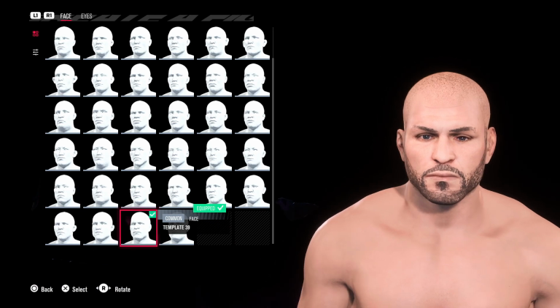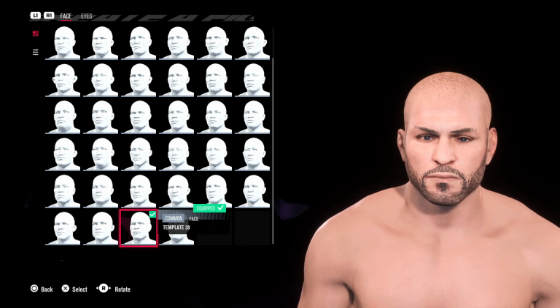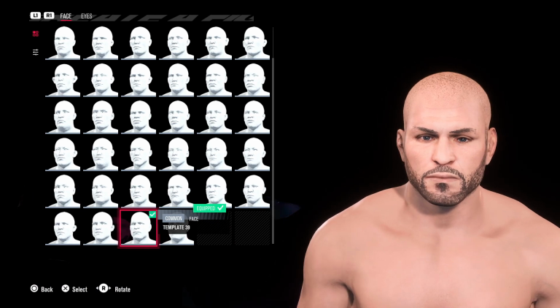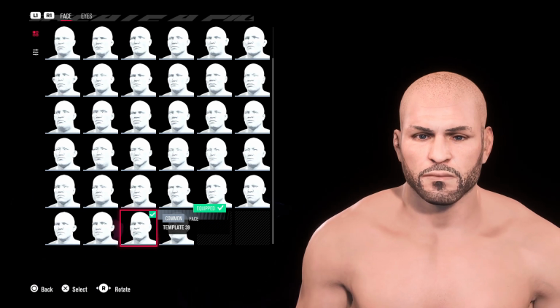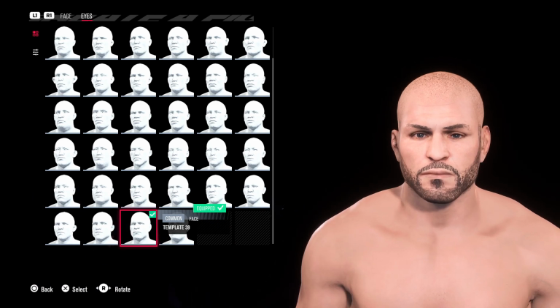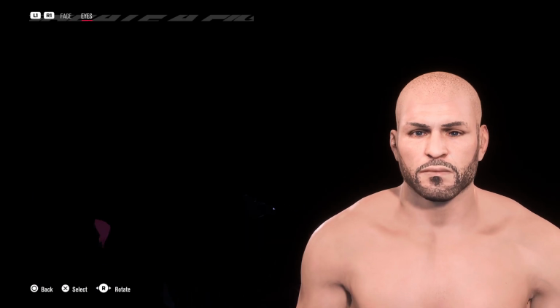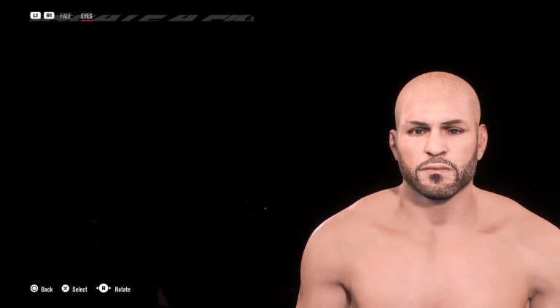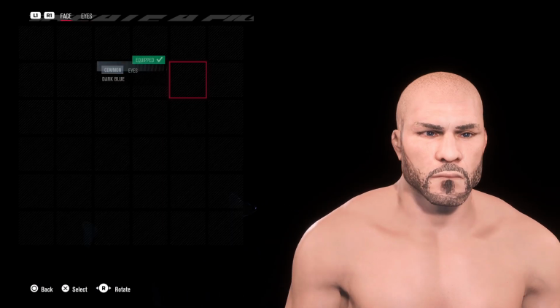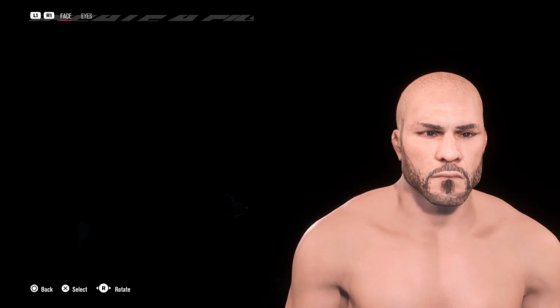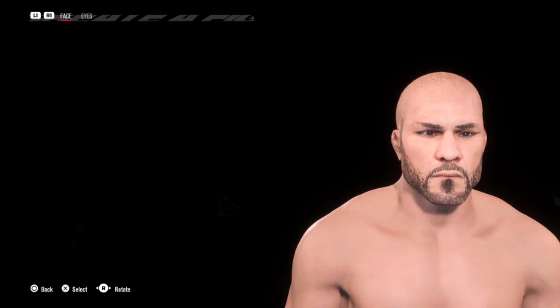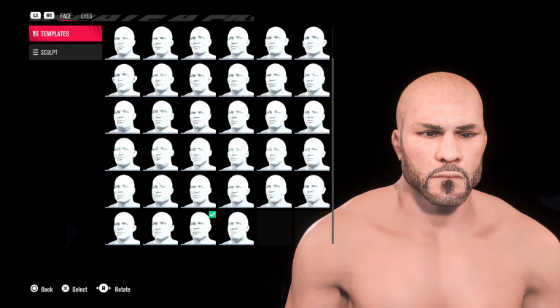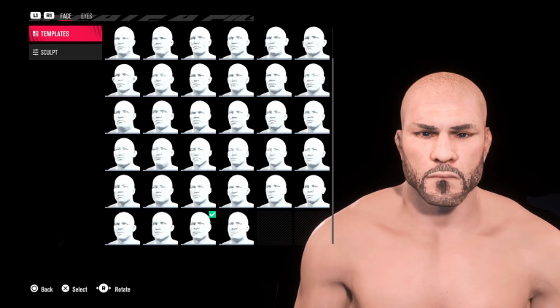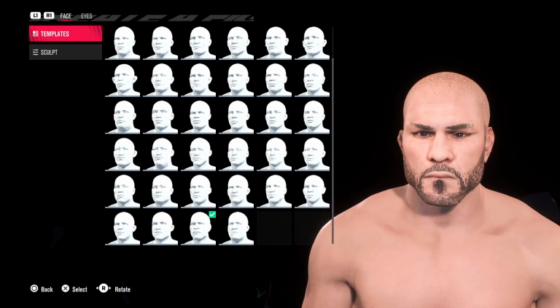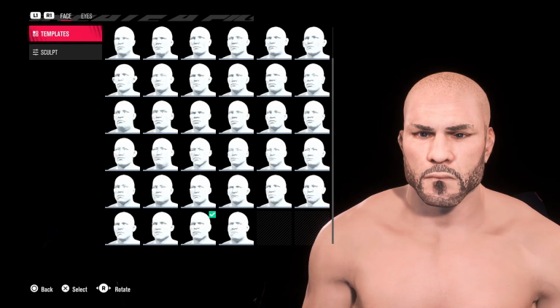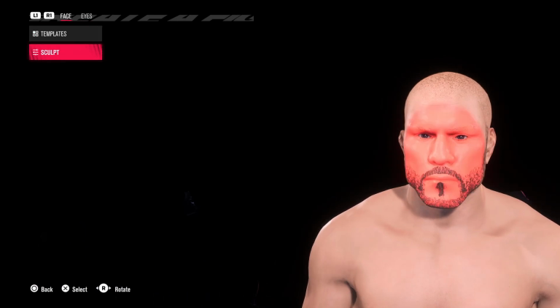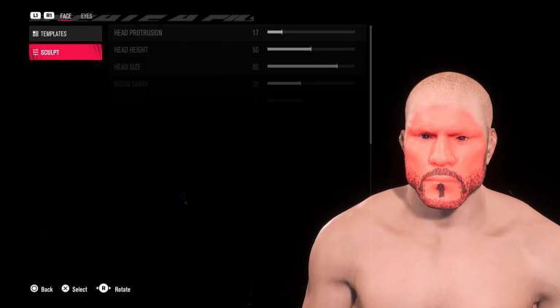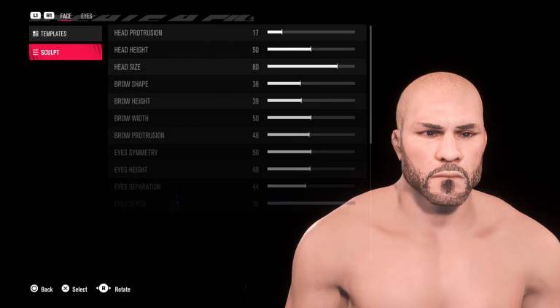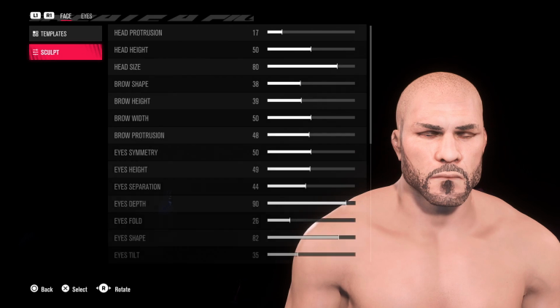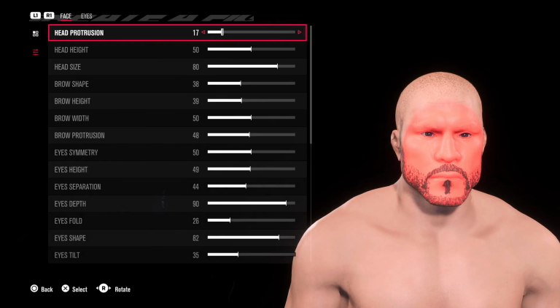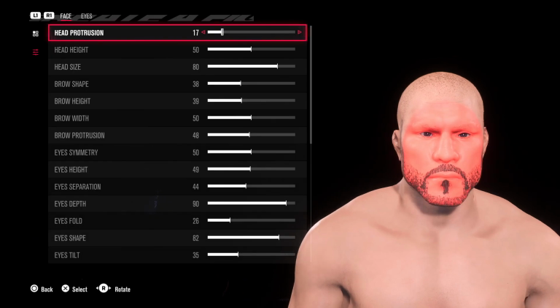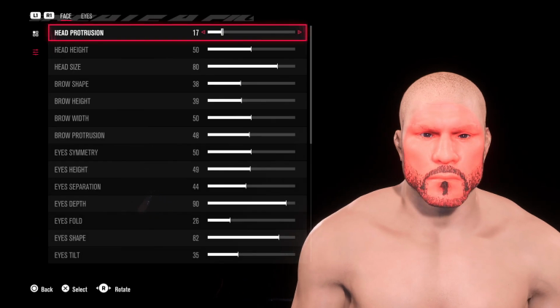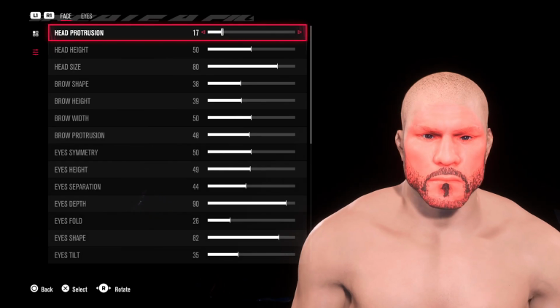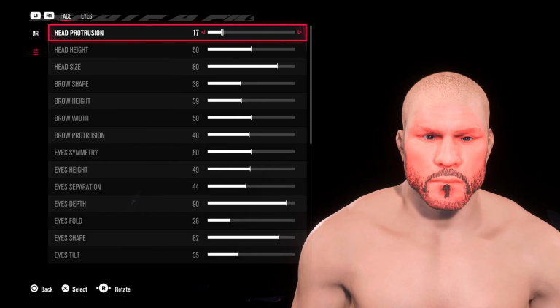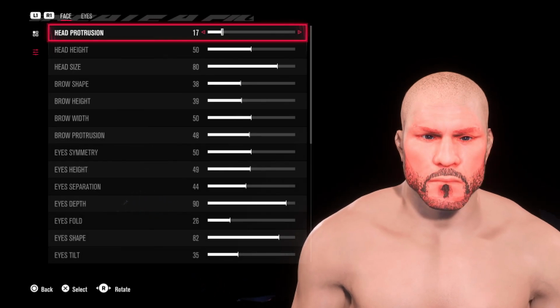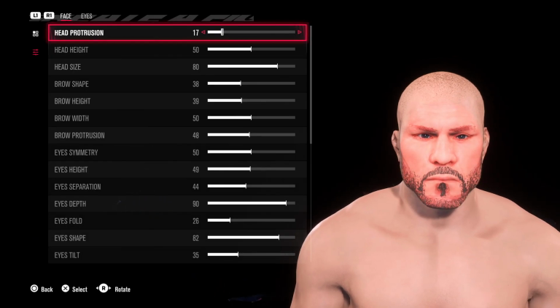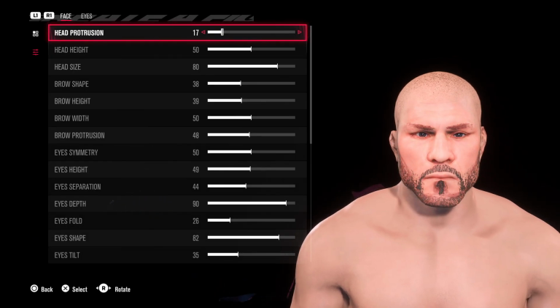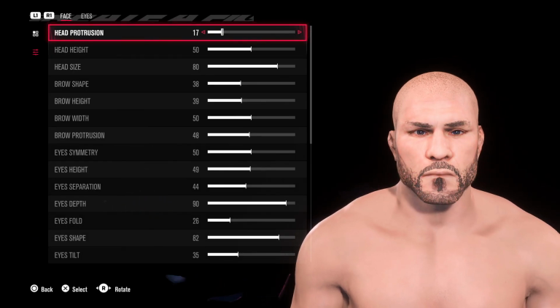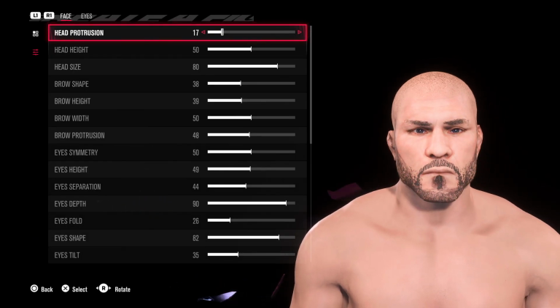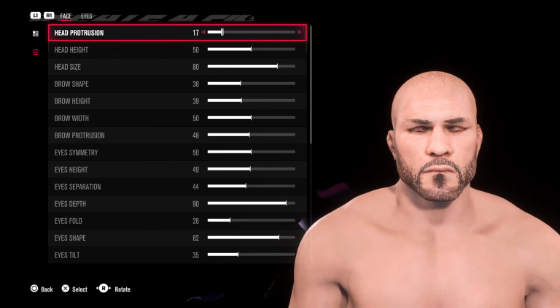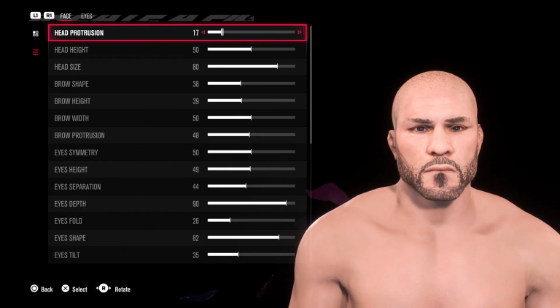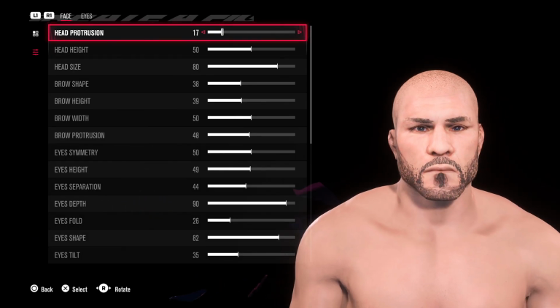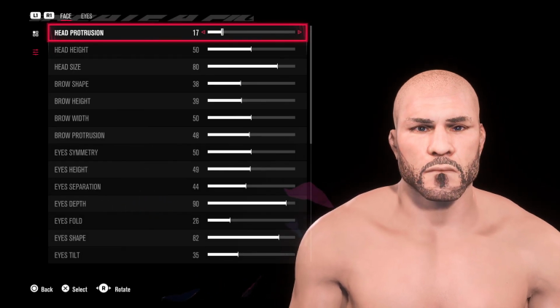For the eyes I went for dark blue, and then for the face template we're going to use template number 39. We made quite a lot of changes there, so follow the sliders as you see on the screen to get the same results as mine.